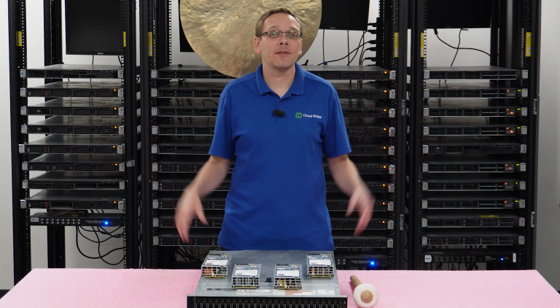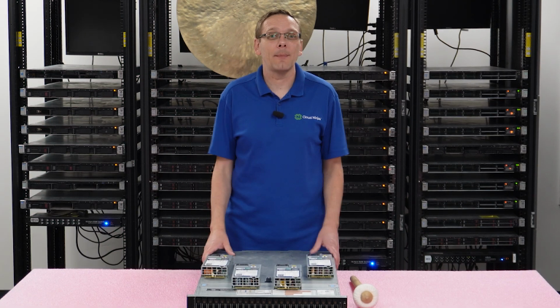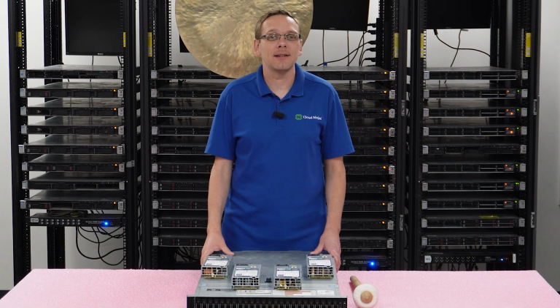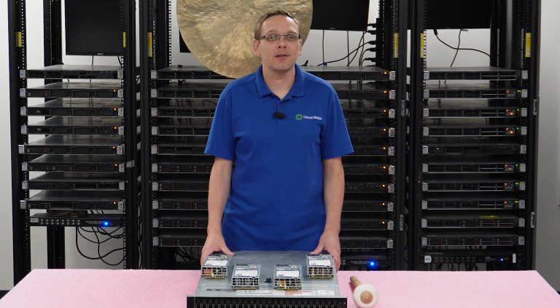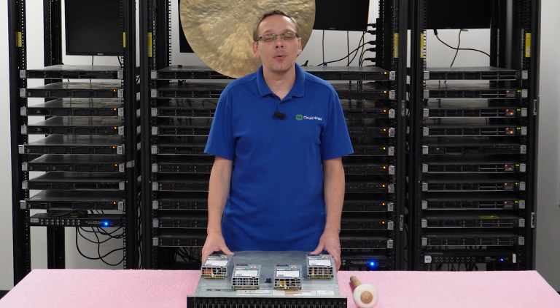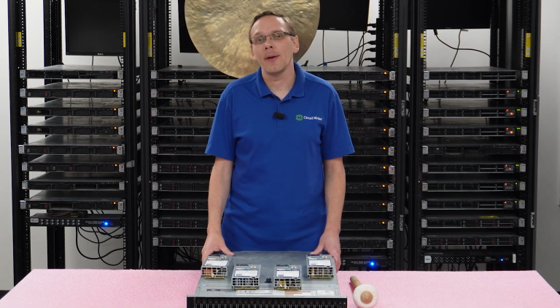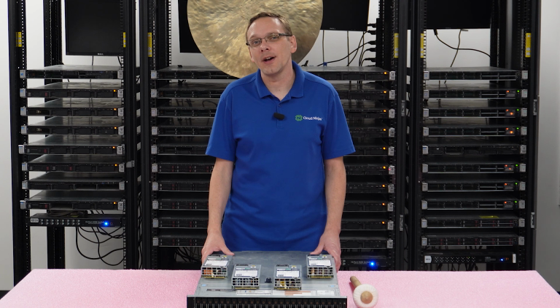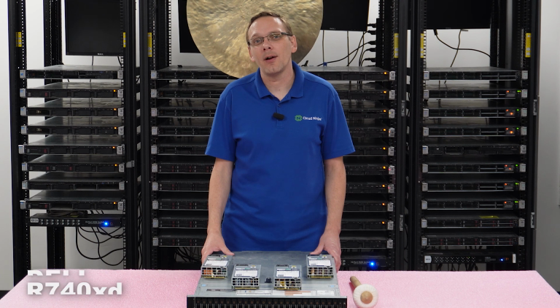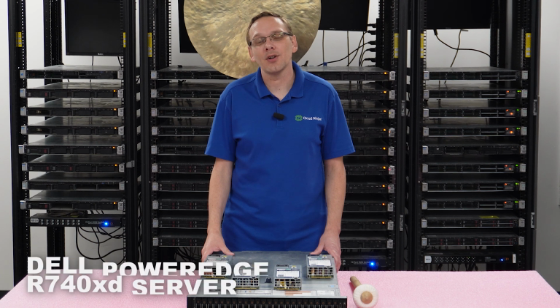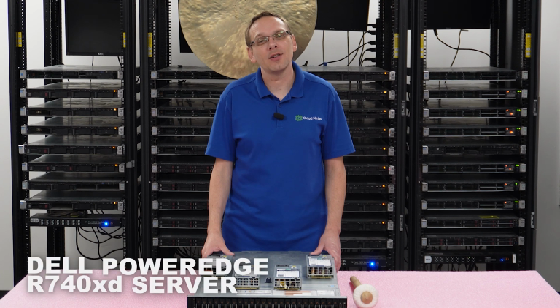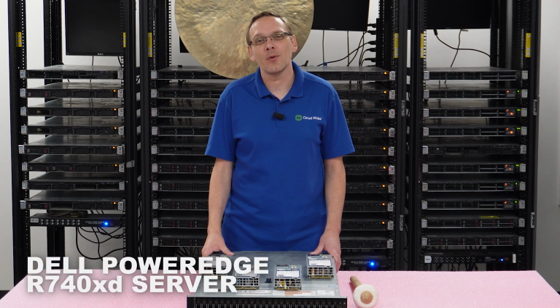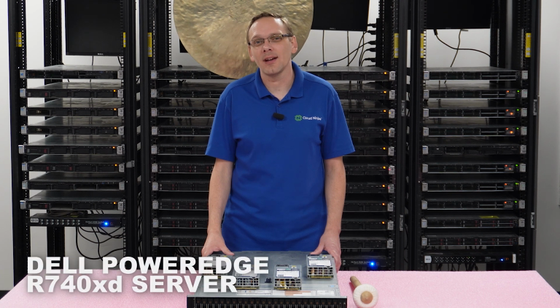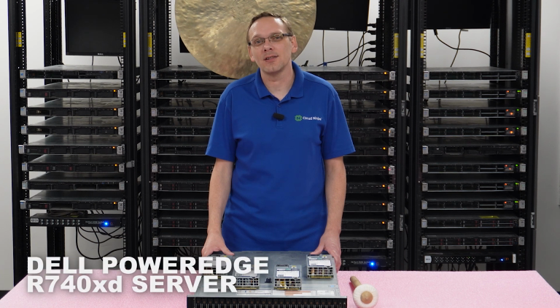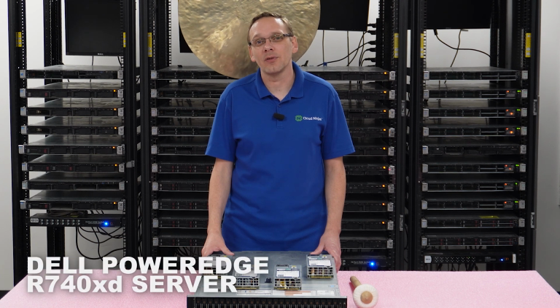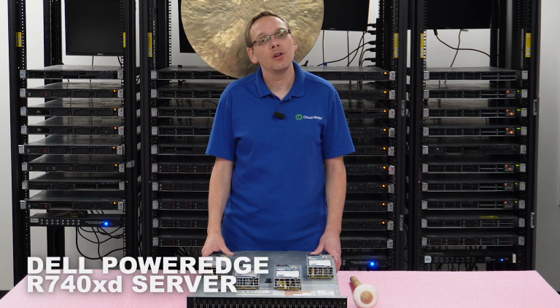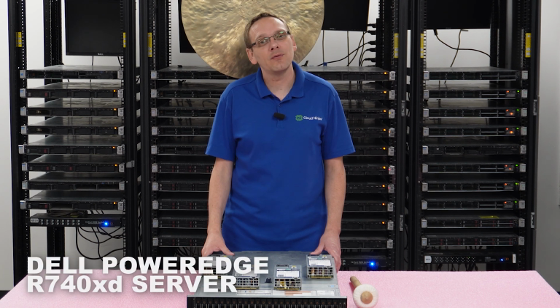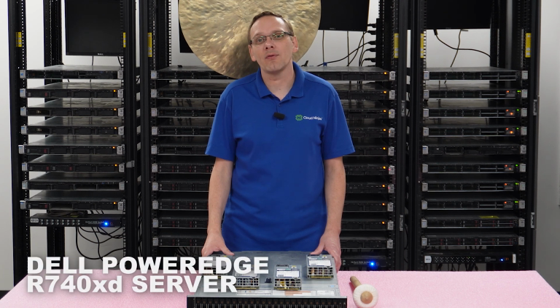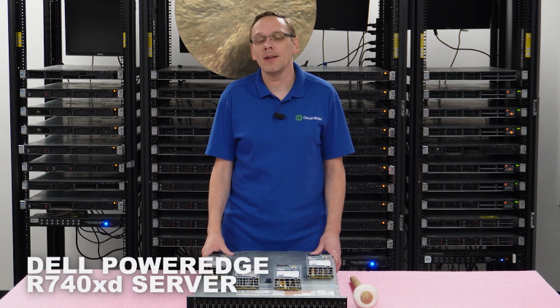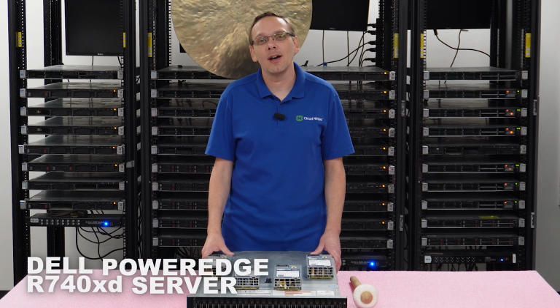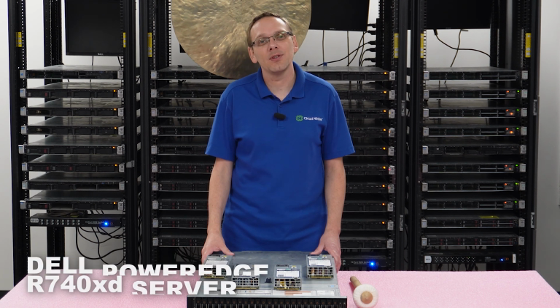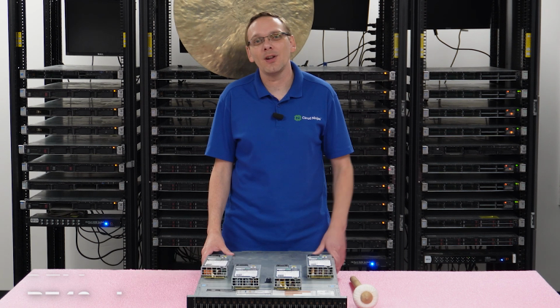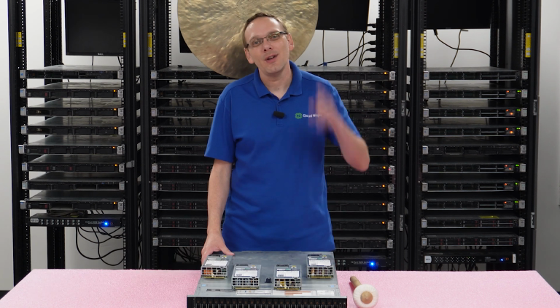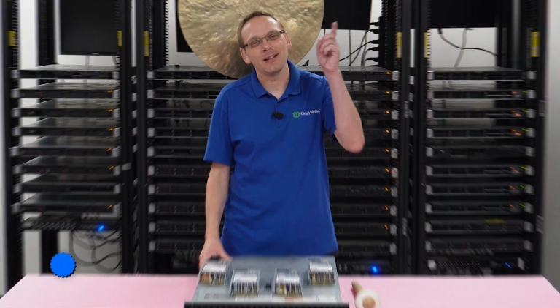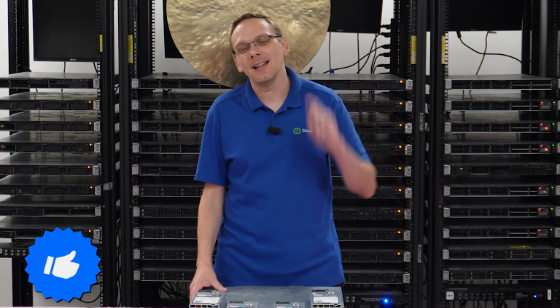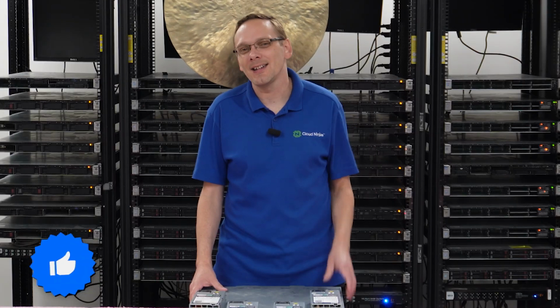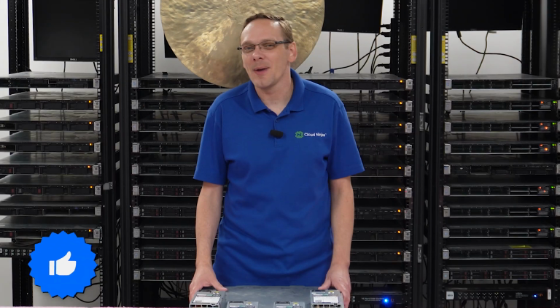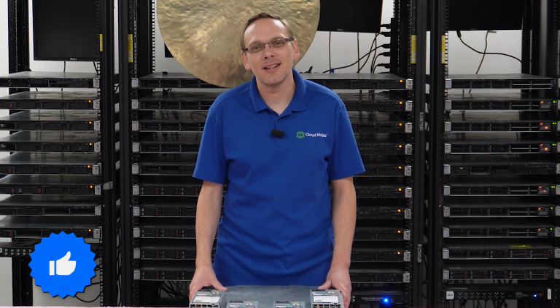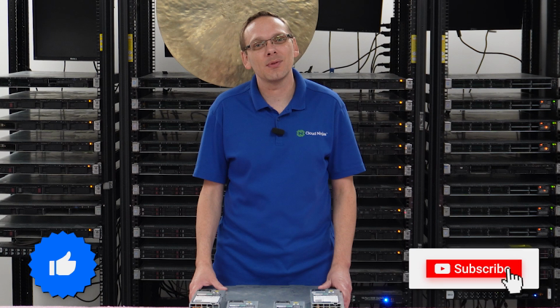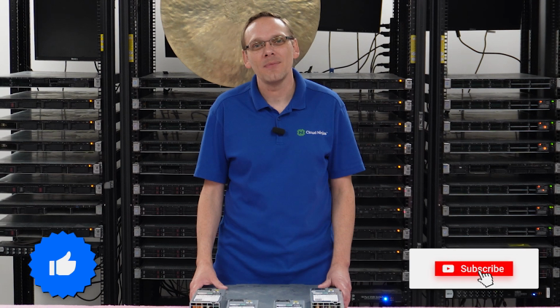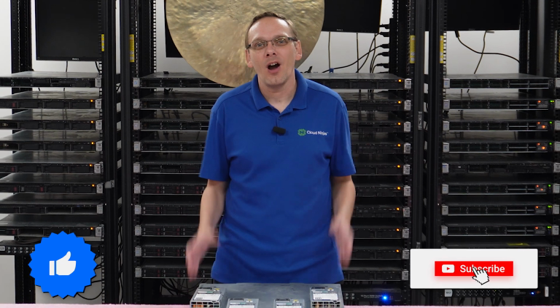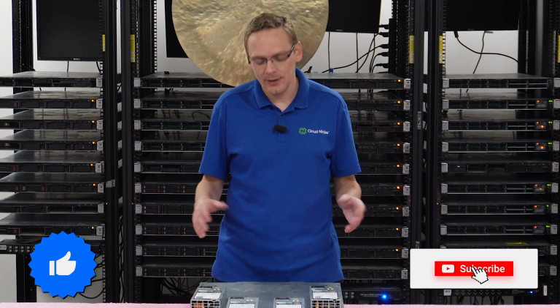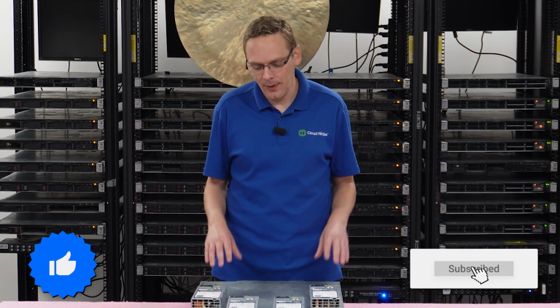Hey, thanks for stopping by today. I just want to share a little bit more about the Dell PowerEdge R740 XD server. Do us a favor — if you find anything that helps you in this video, click that like and smash that subscribe. All right, let's hop in.